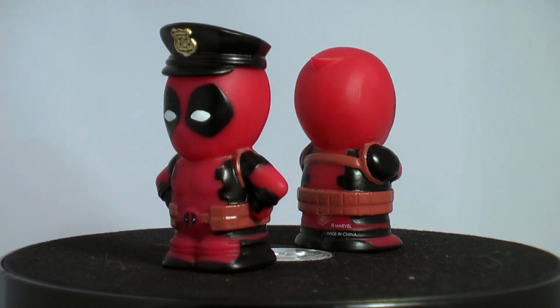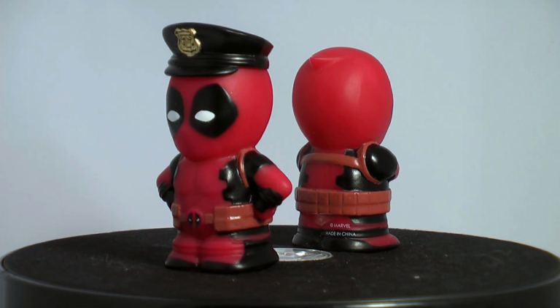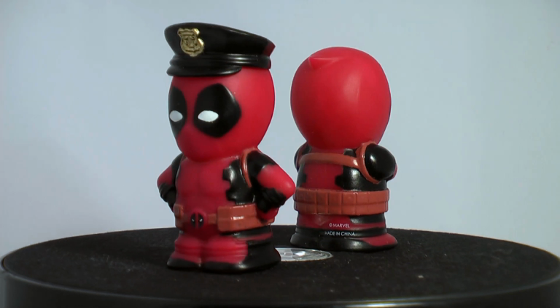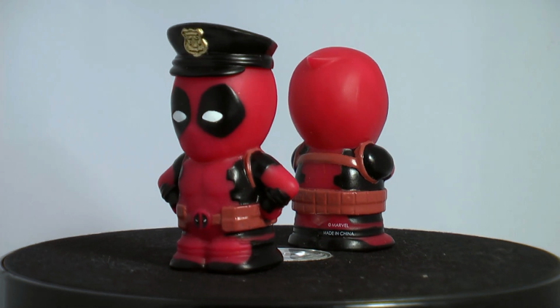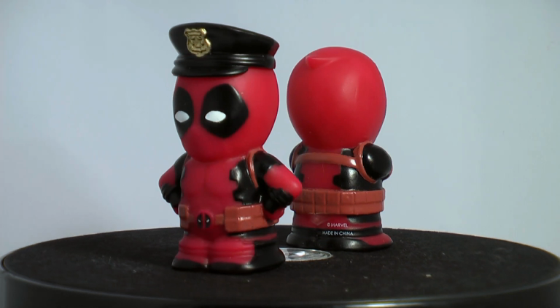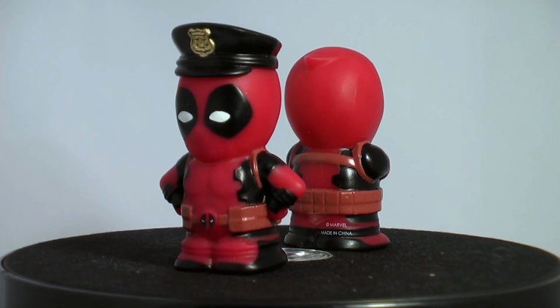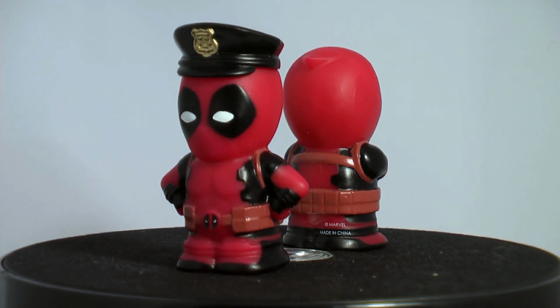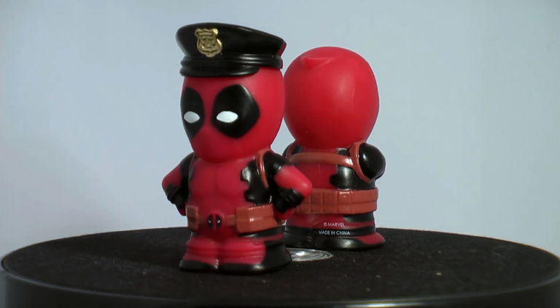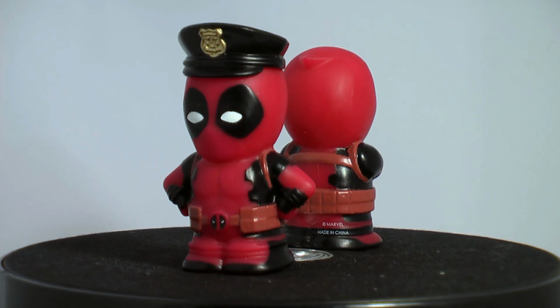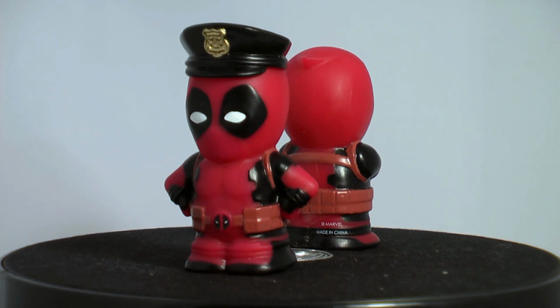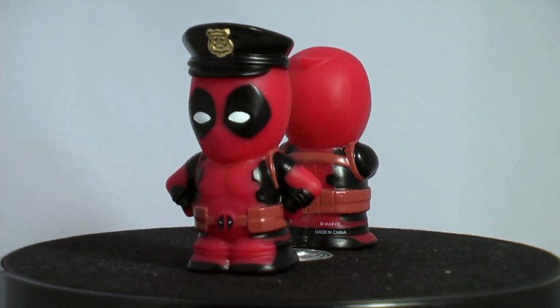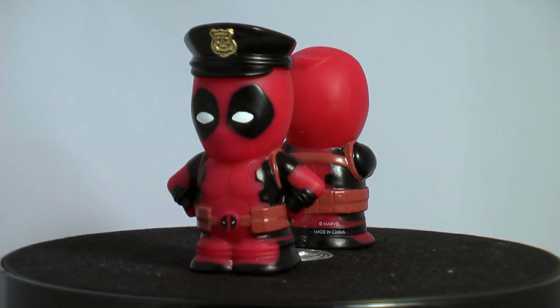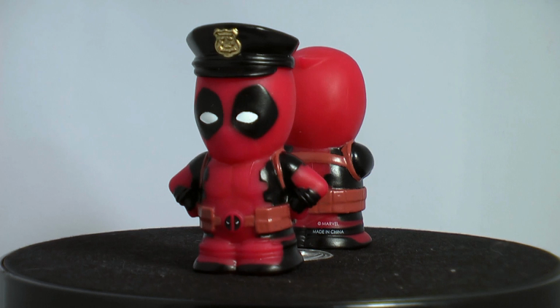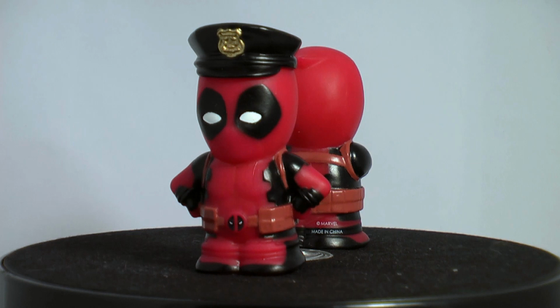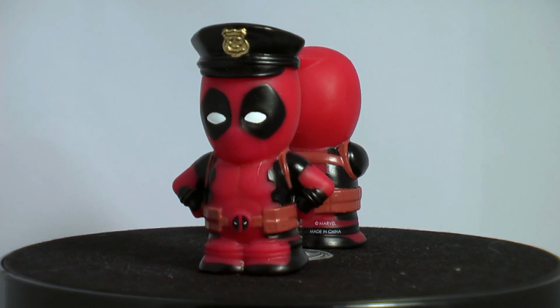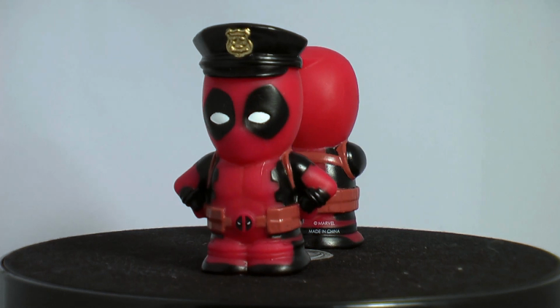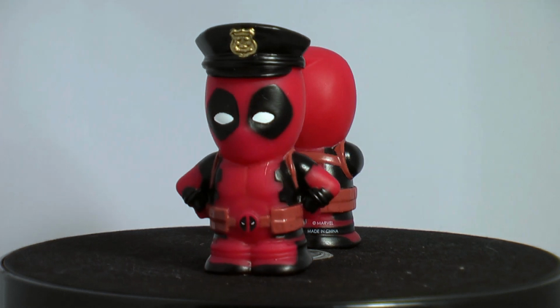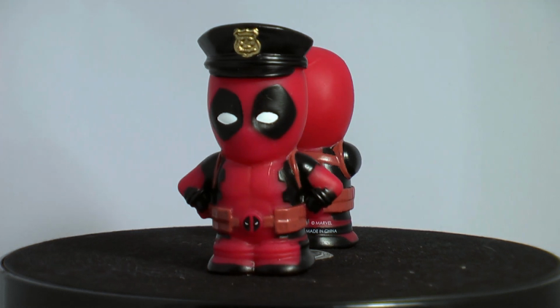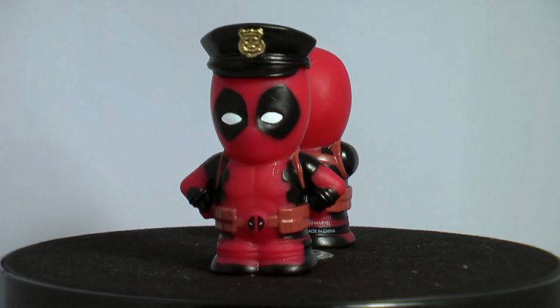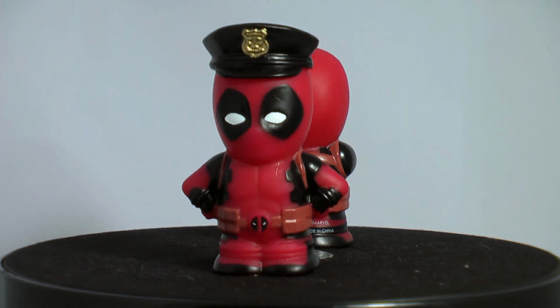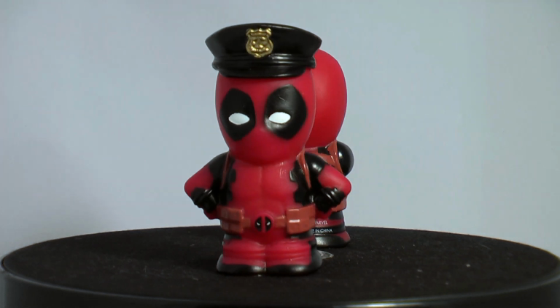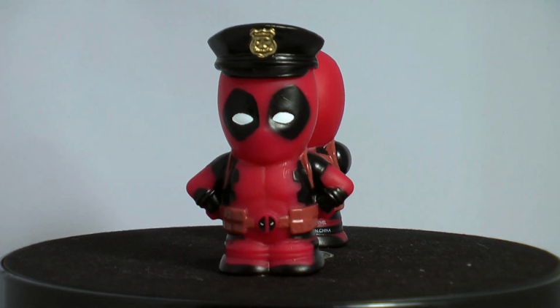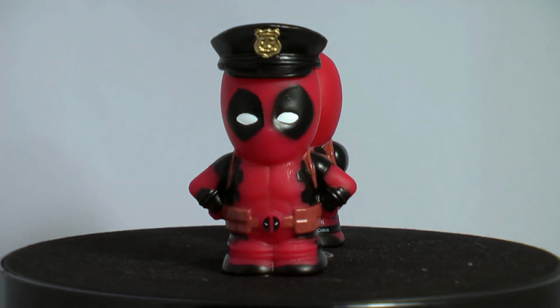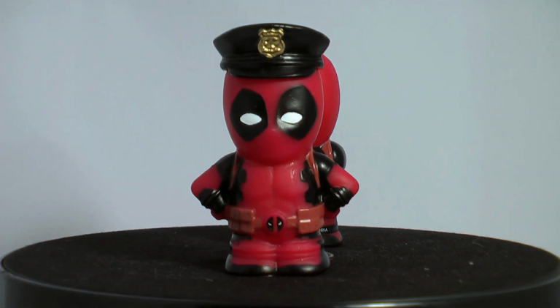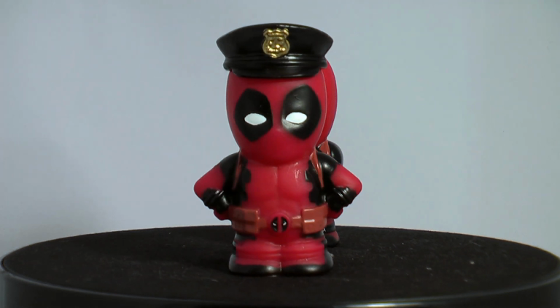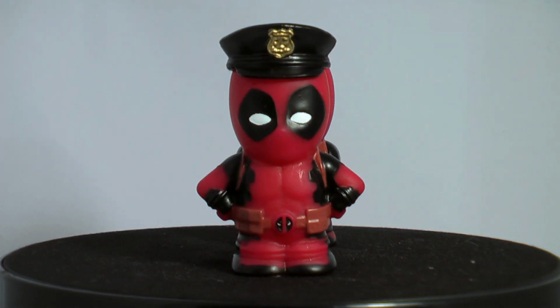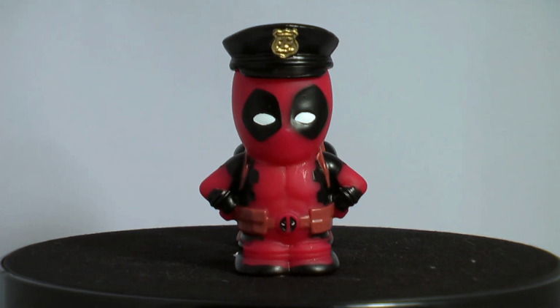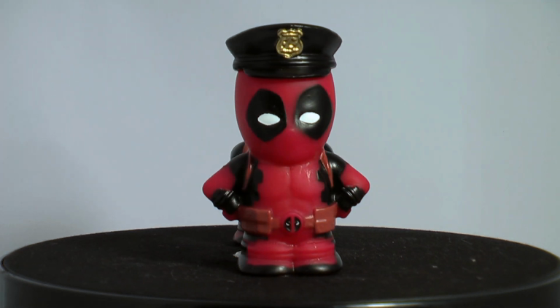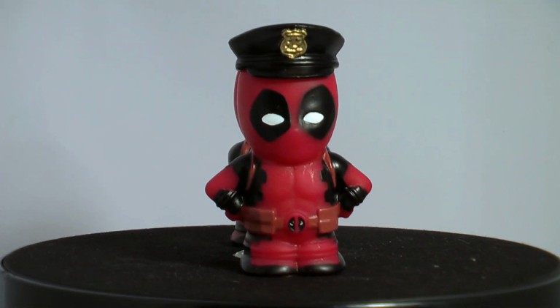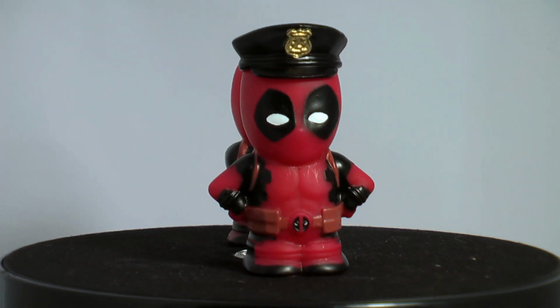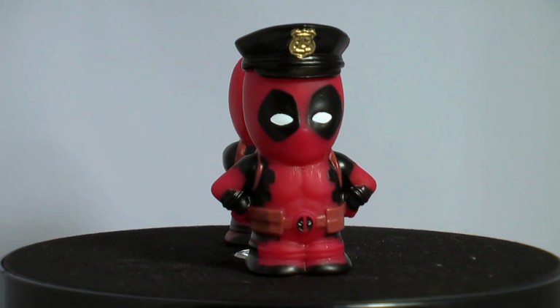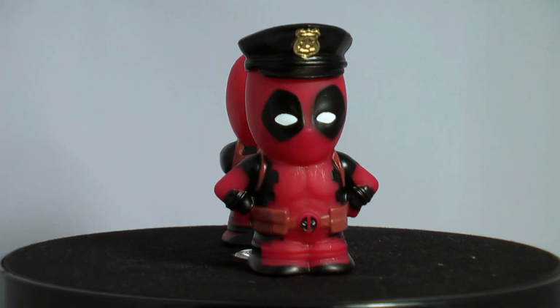The paint jobs are okay and these resemble solid ooshies. In a sea of blind boxes and bags, these should be the last thing you gravitate towards purchasing.